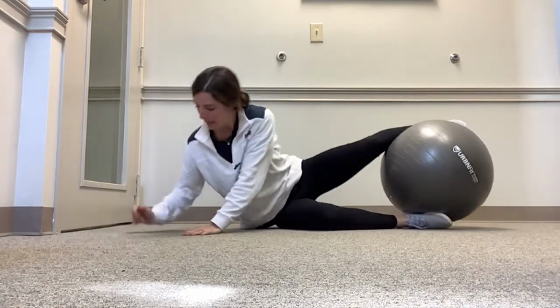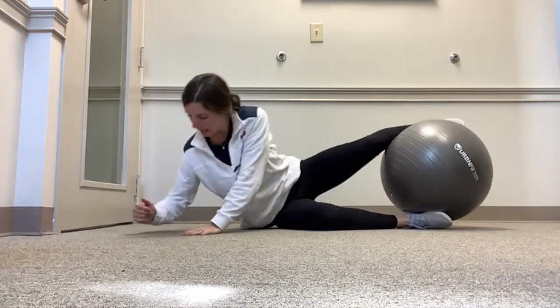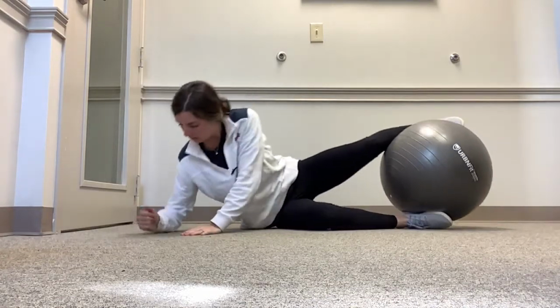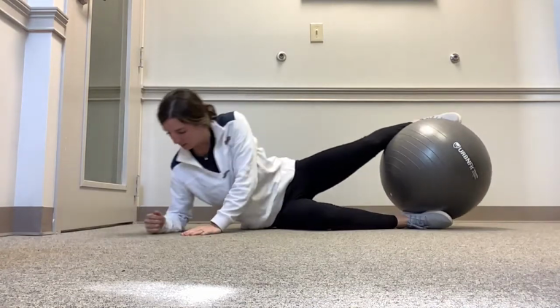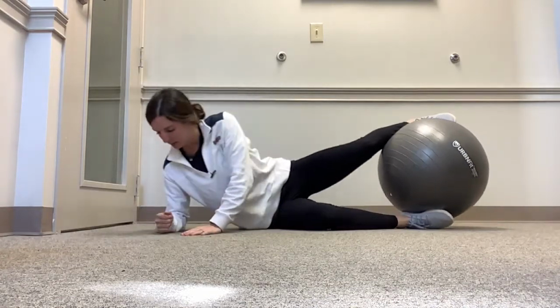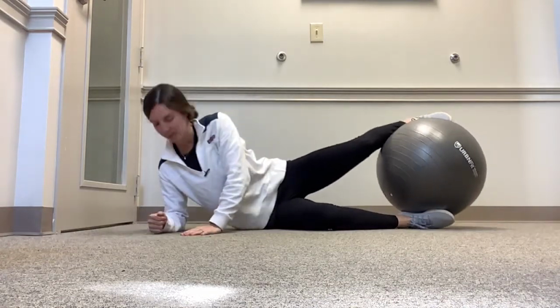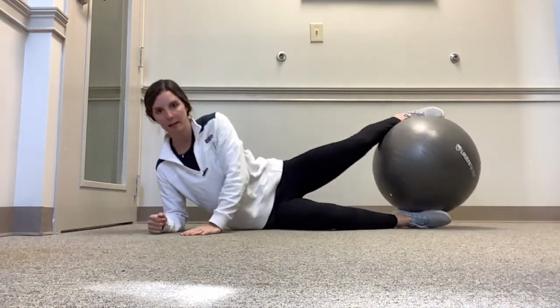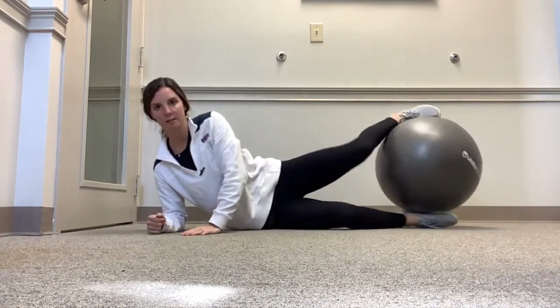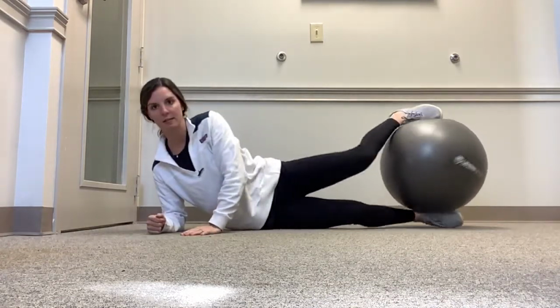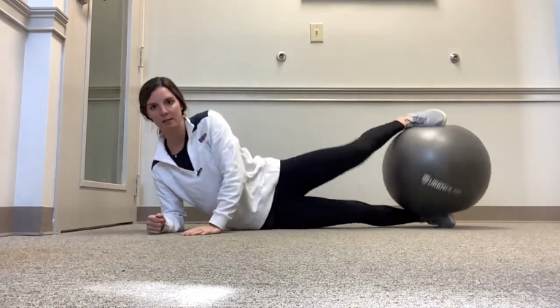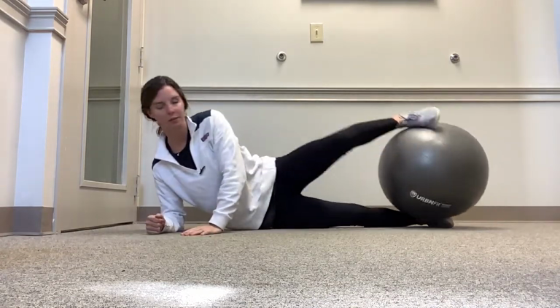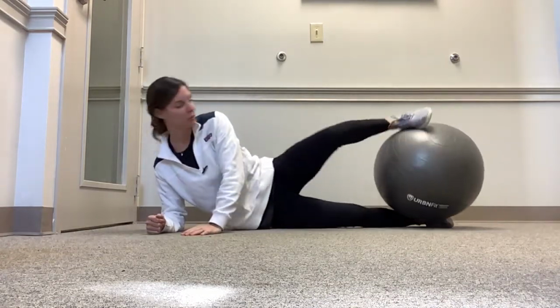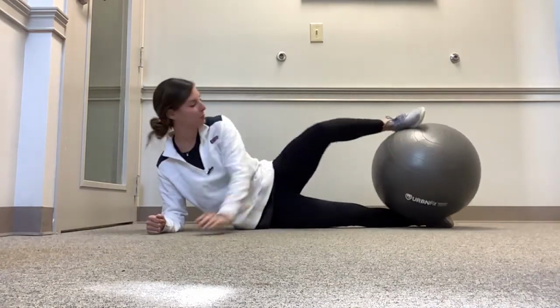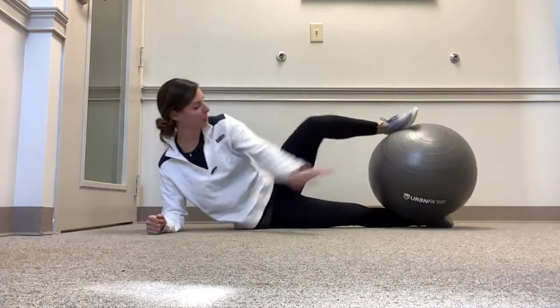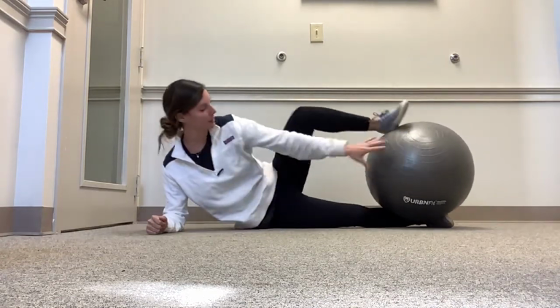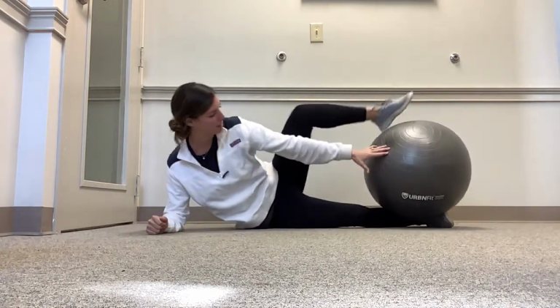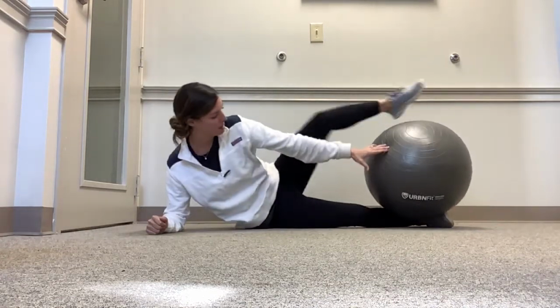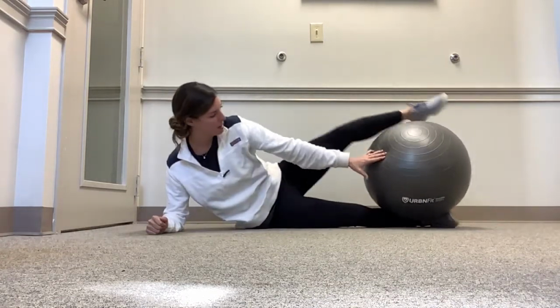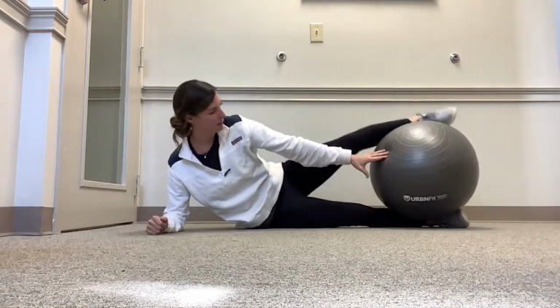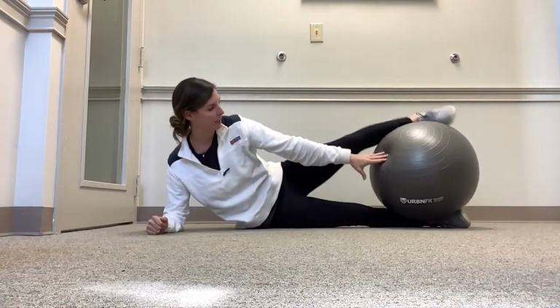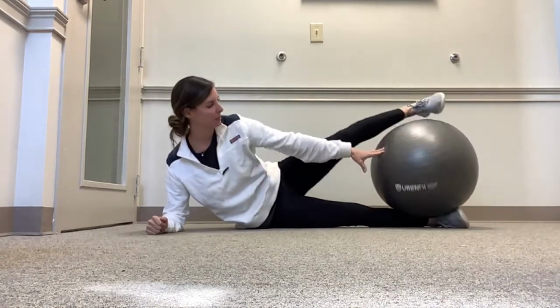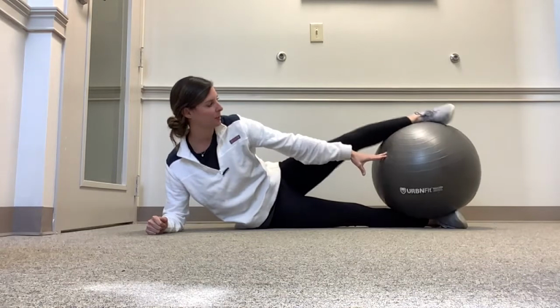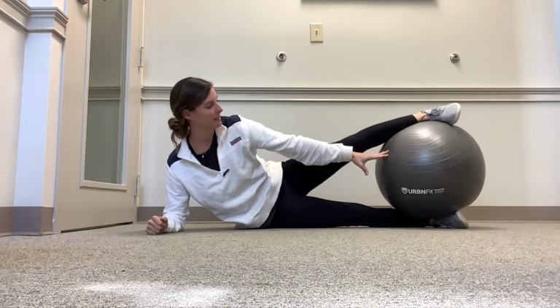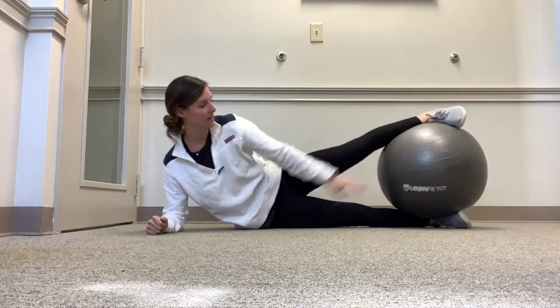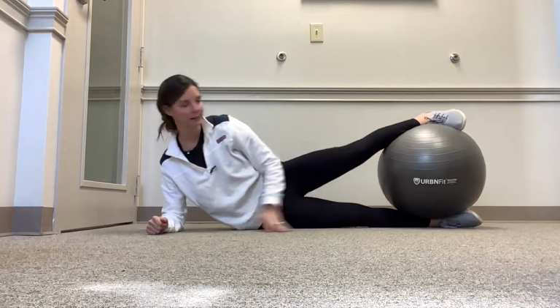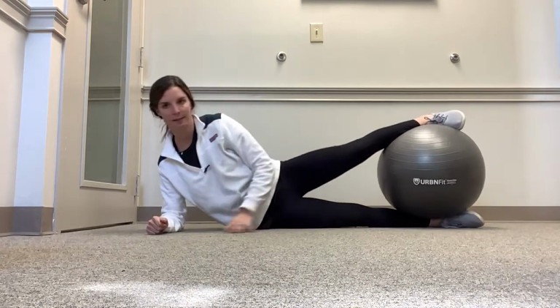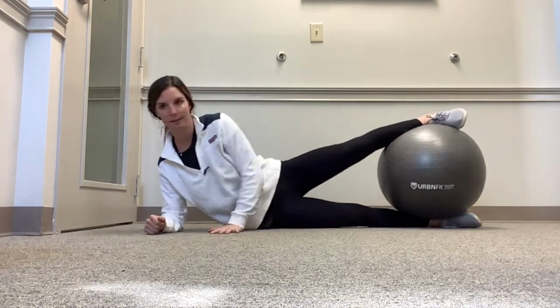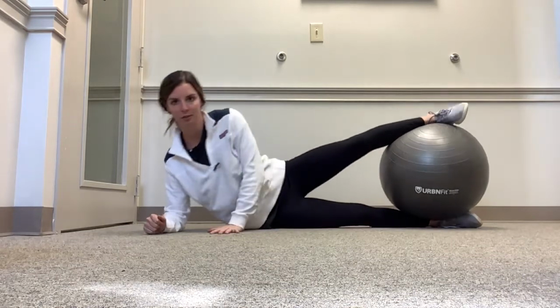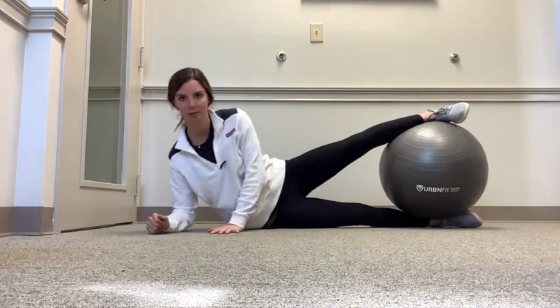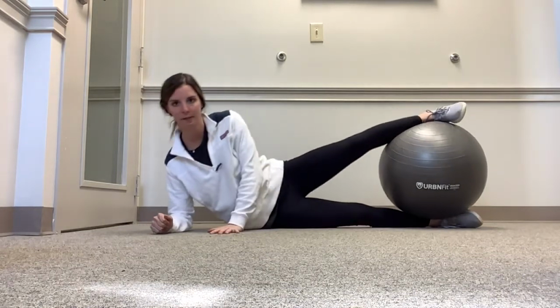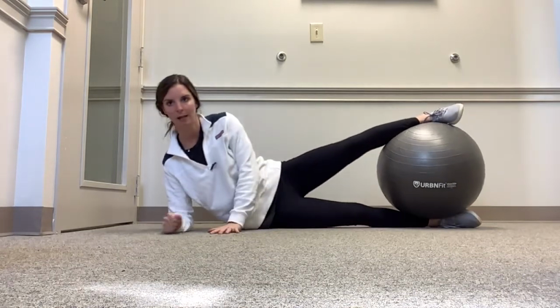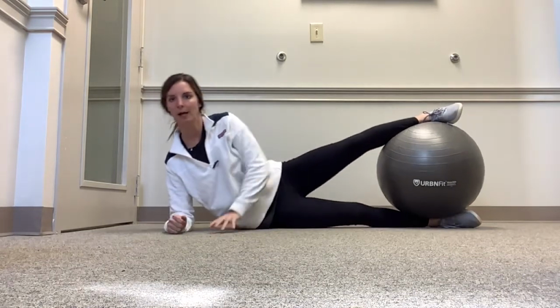Your elbow is going to be right underneath your shoulder, and your legs are going to be stacked in a nice straight line.